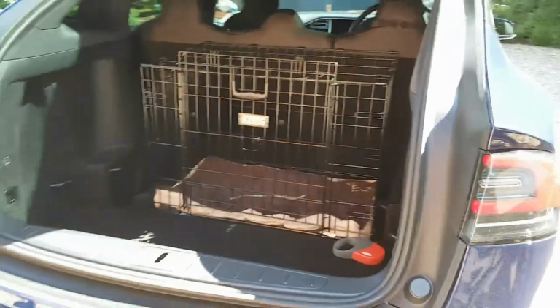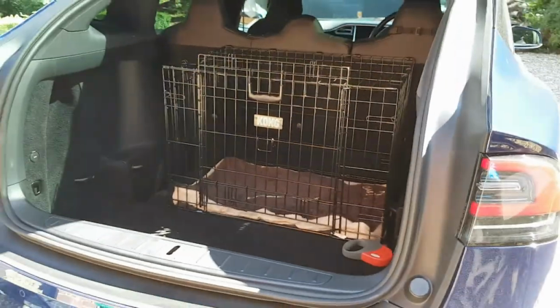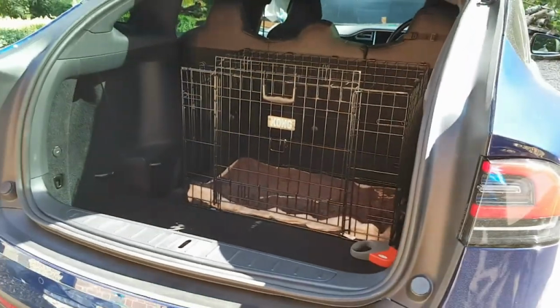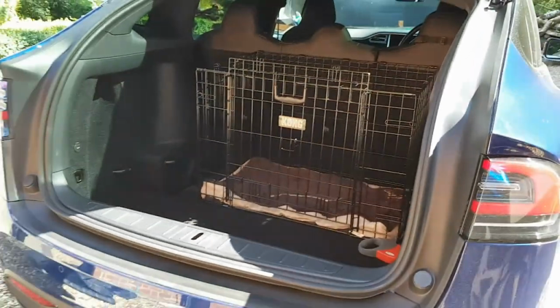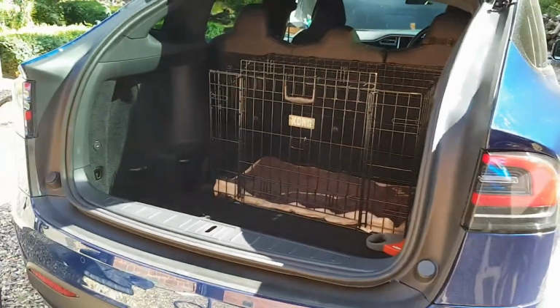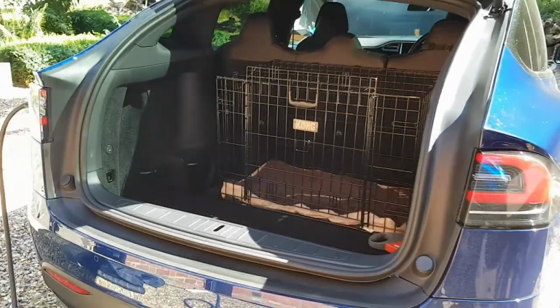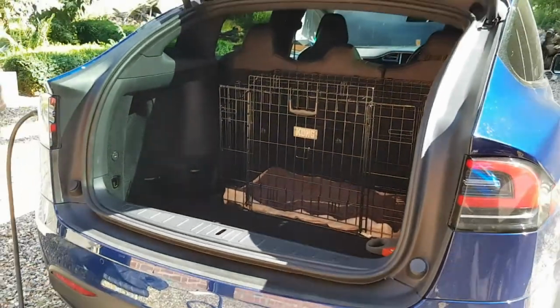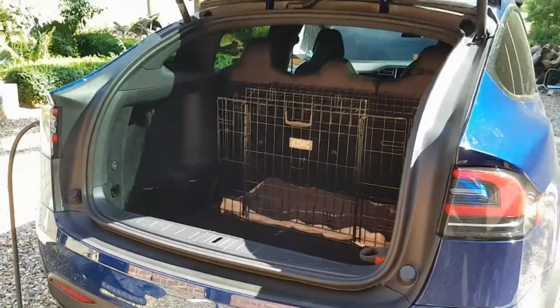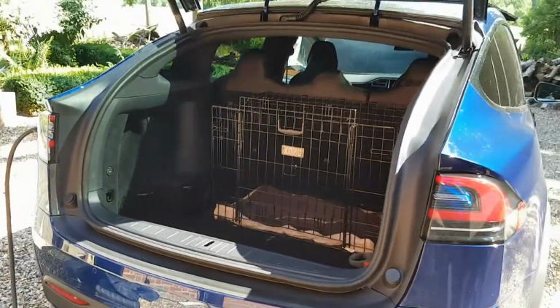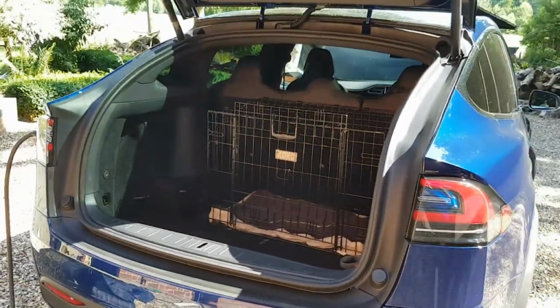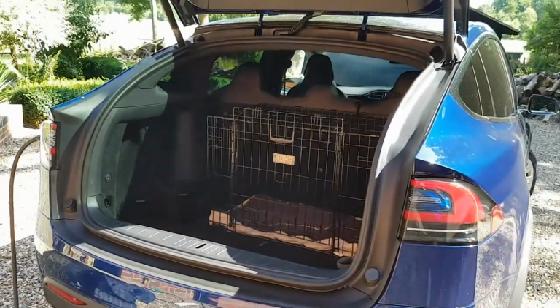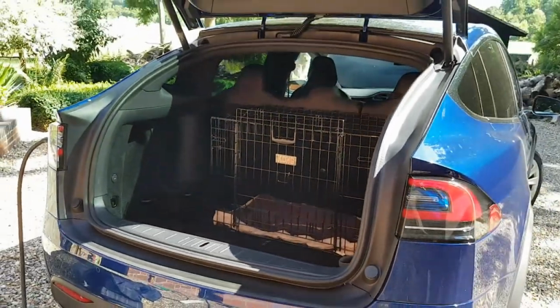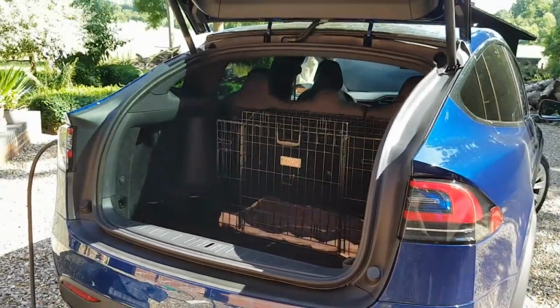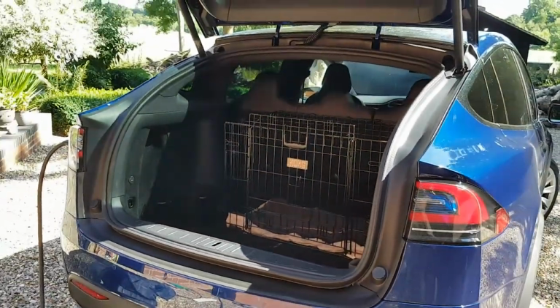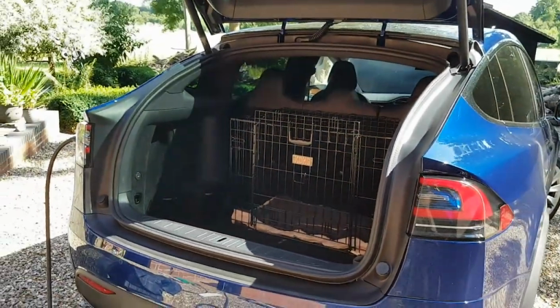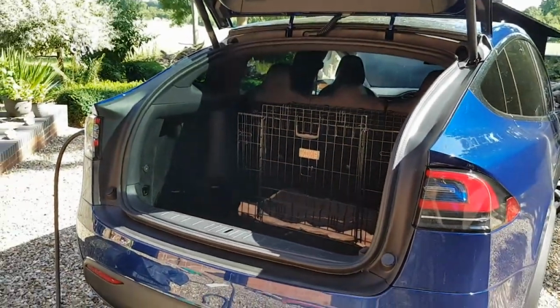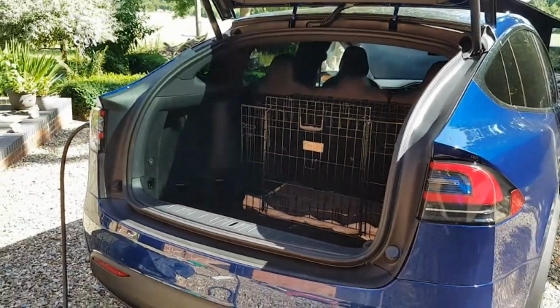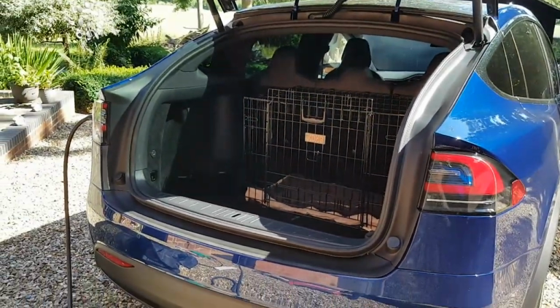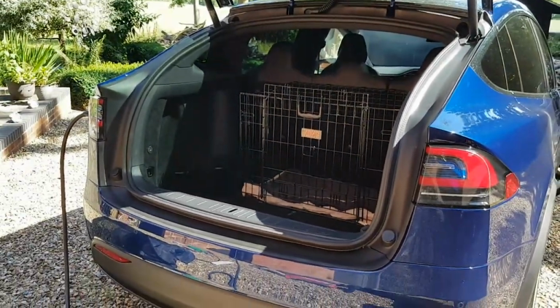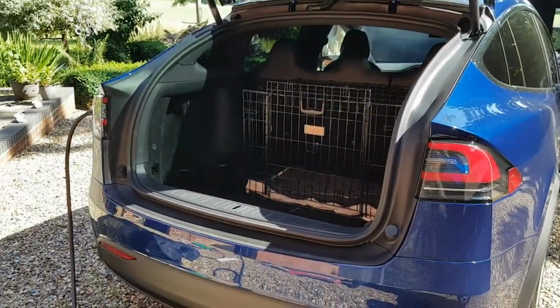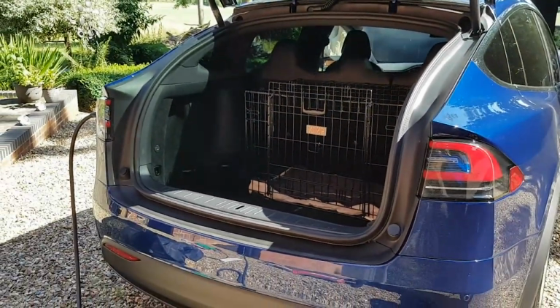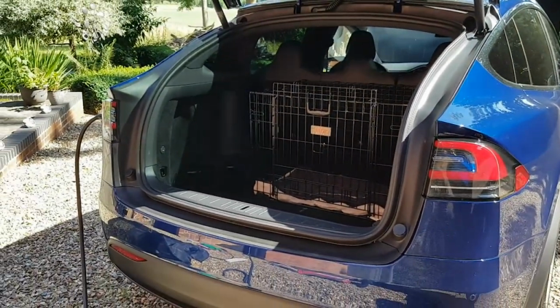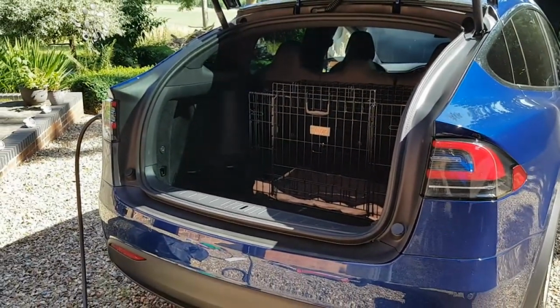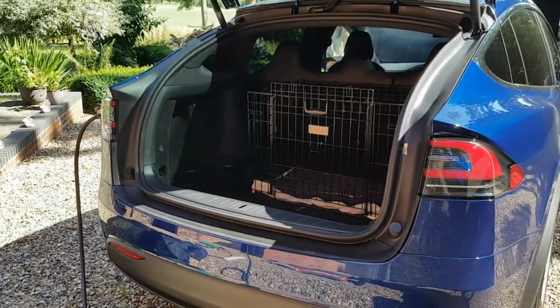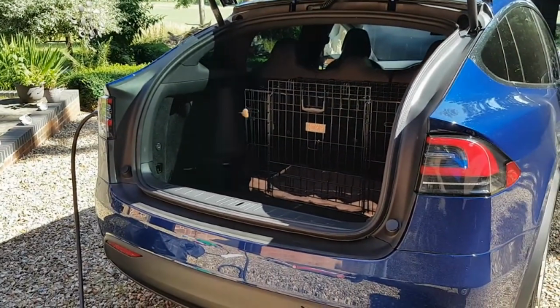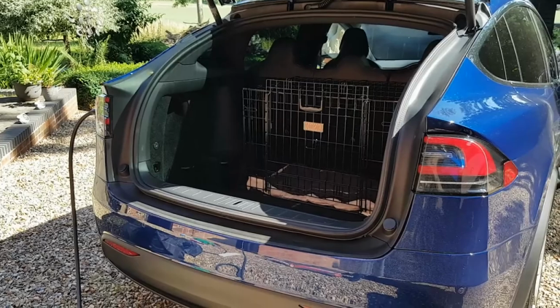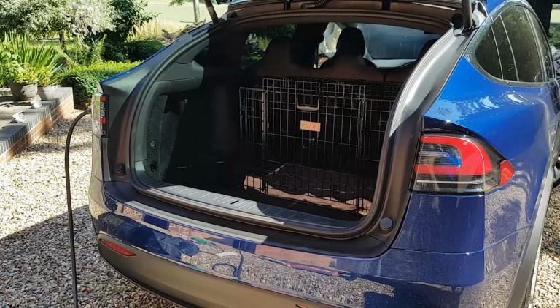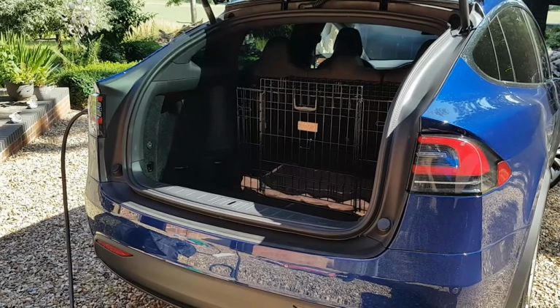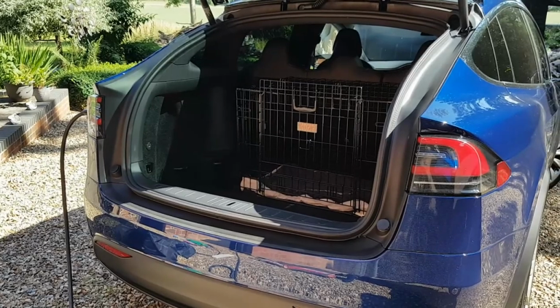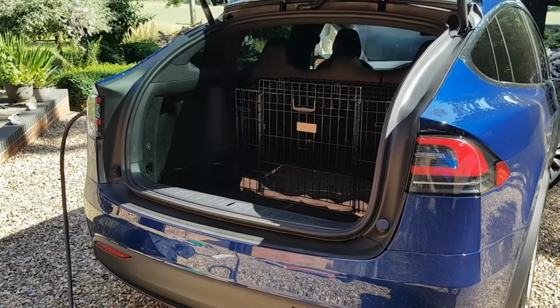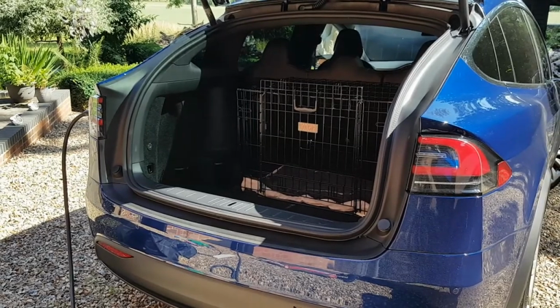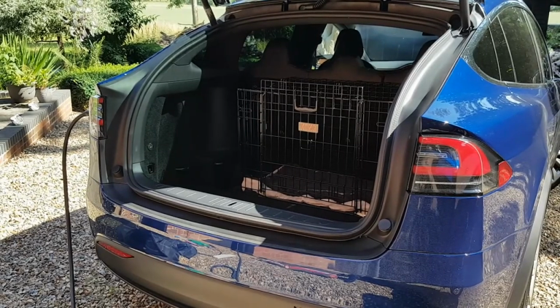That is the dog crate in the Model X. Thanks for watching.